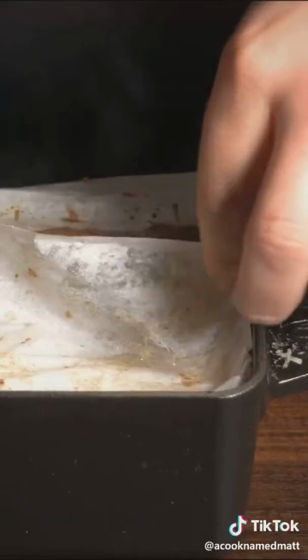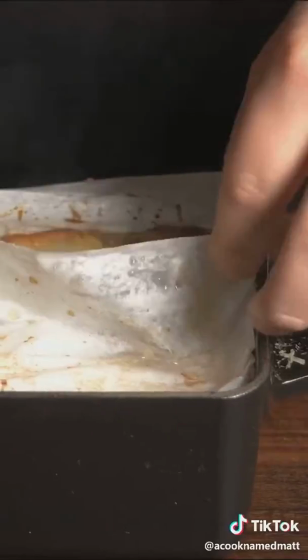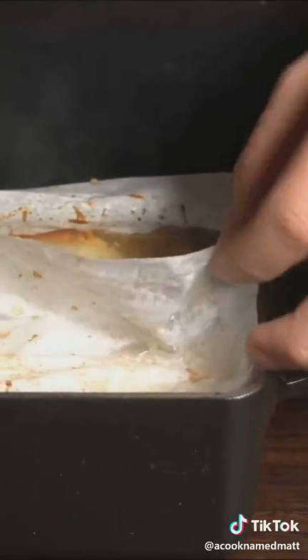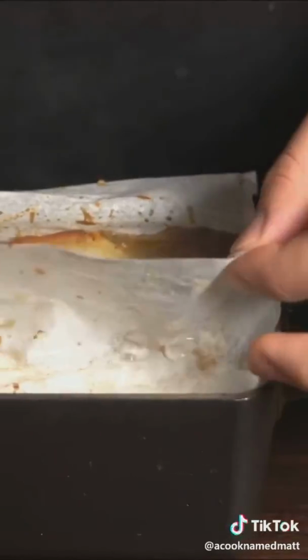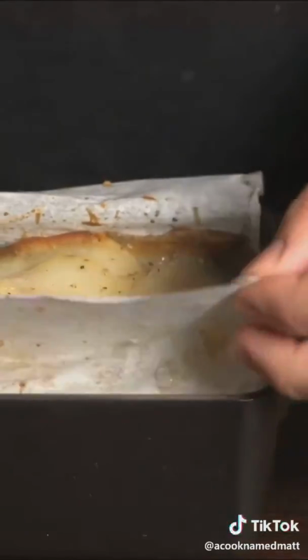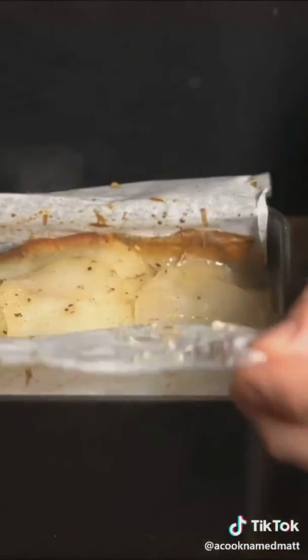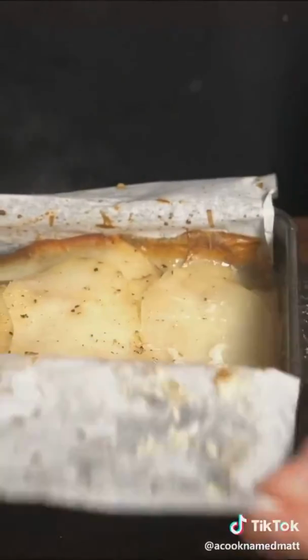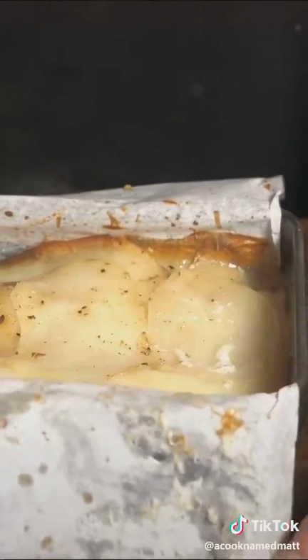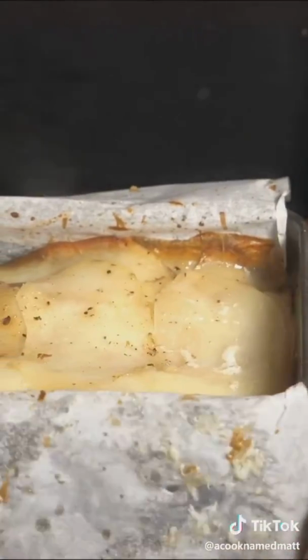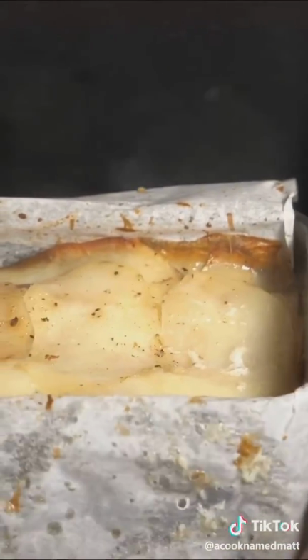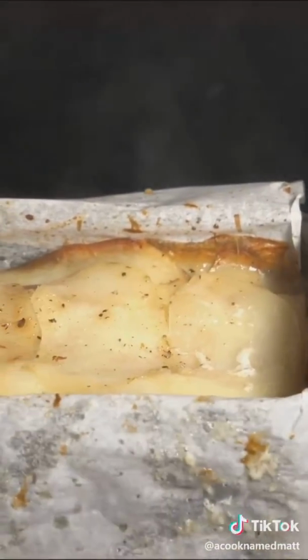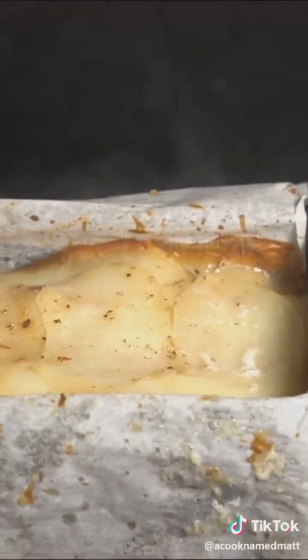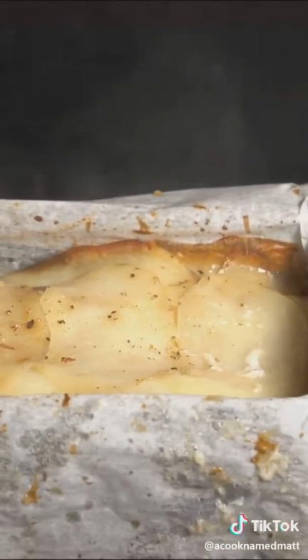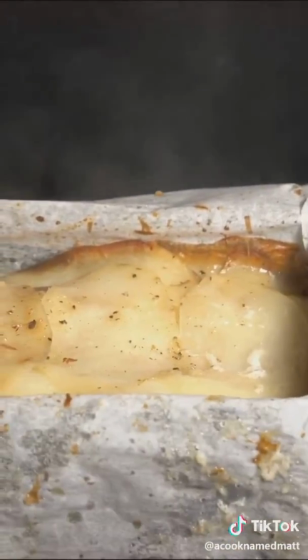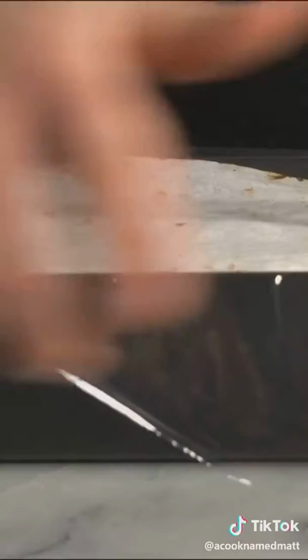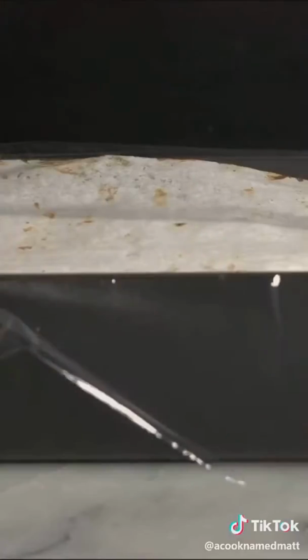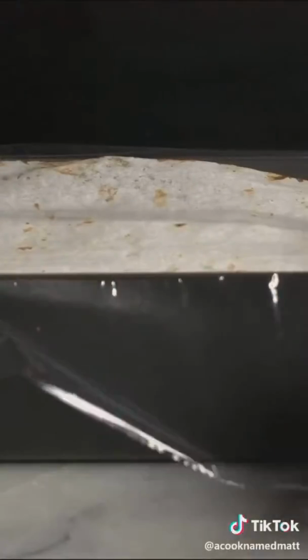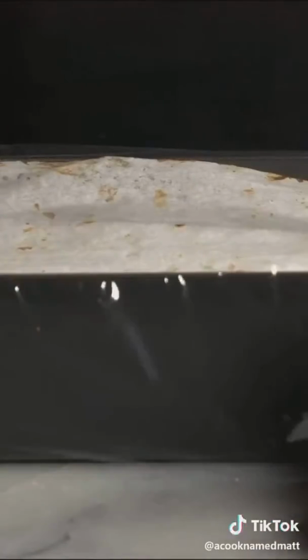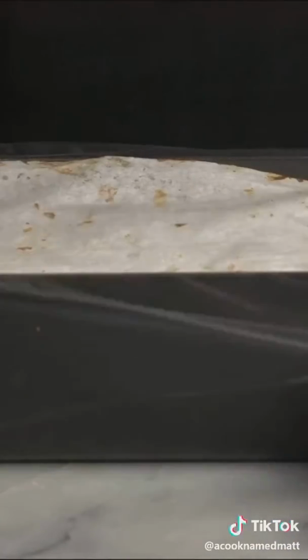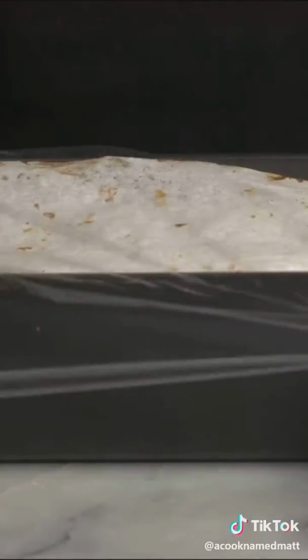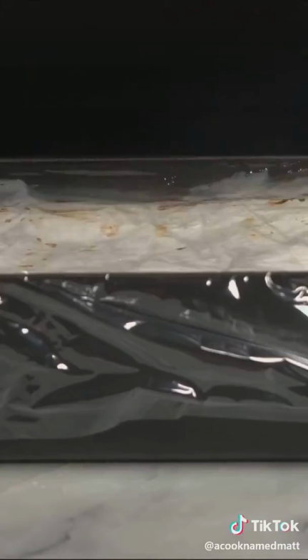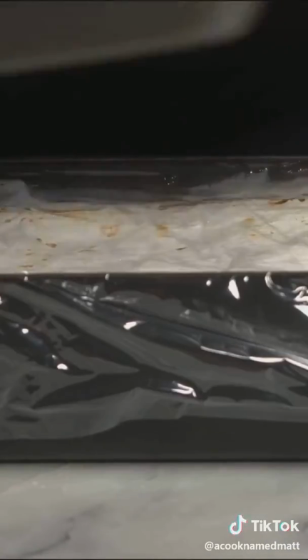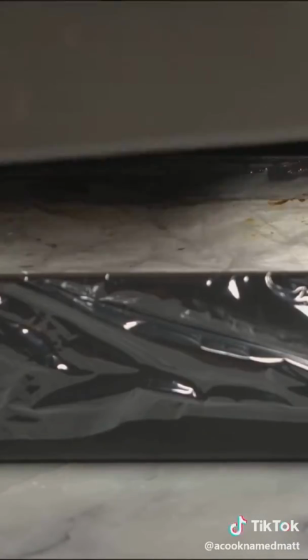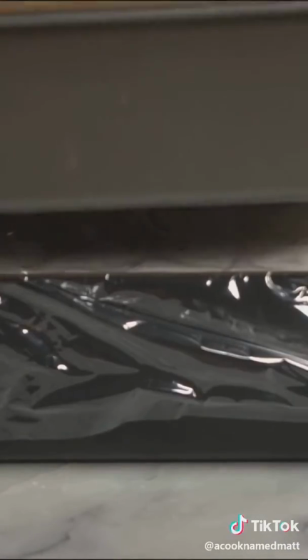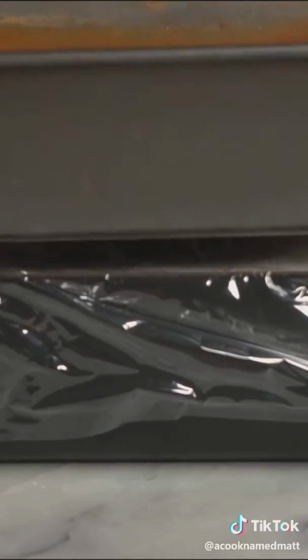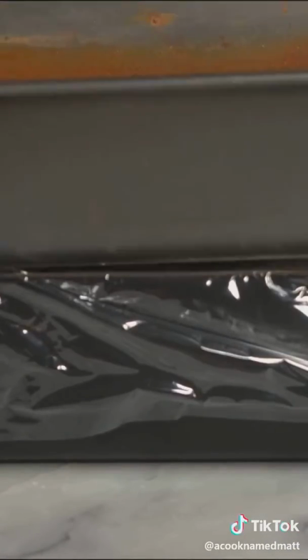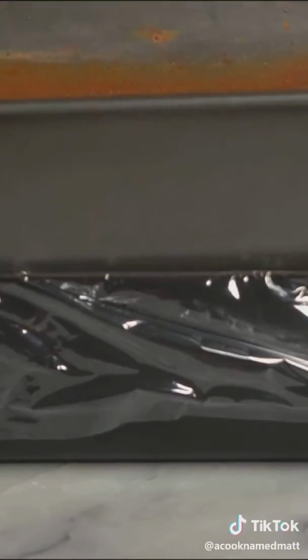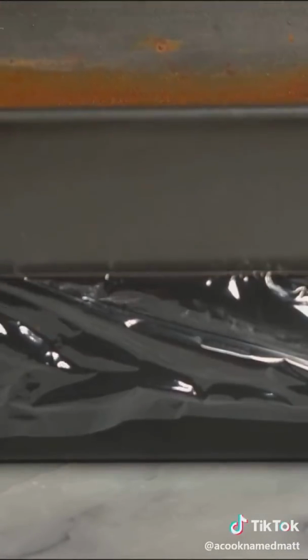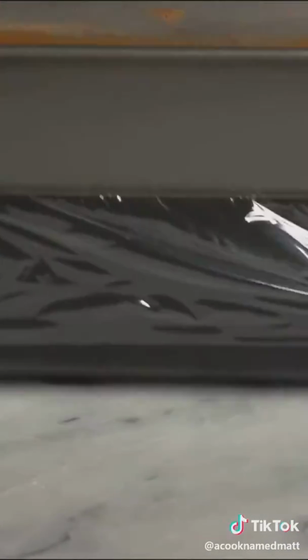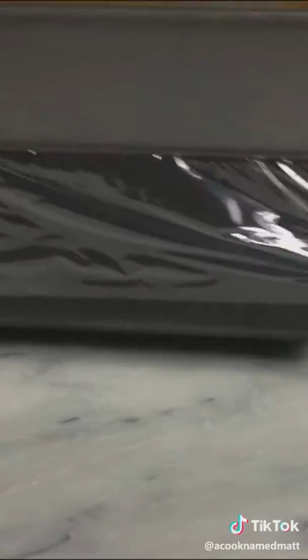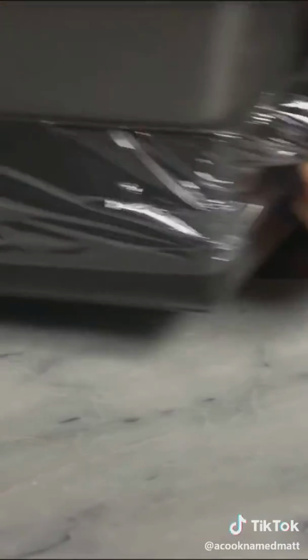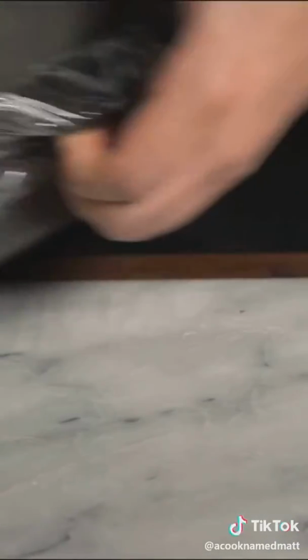Now when you pull it out it should look like this. Cover it back up with plastic wrap, put something heavy on top, and throw it in the fridge.